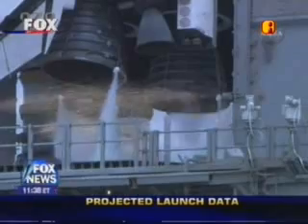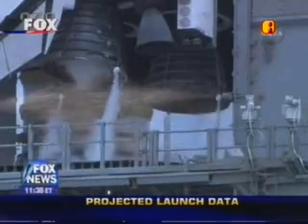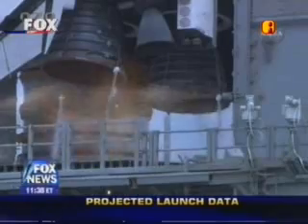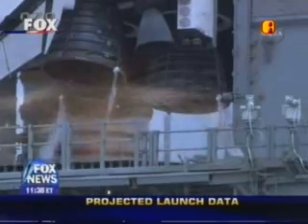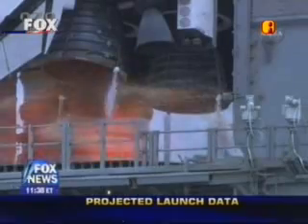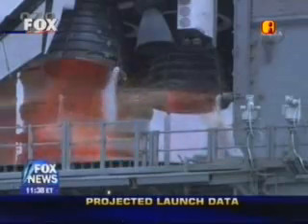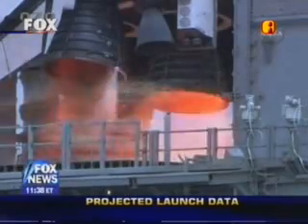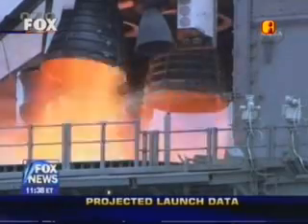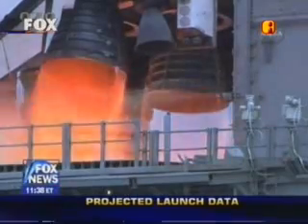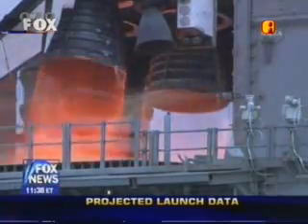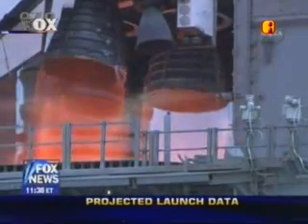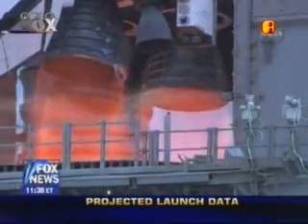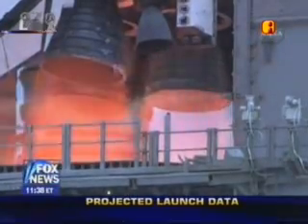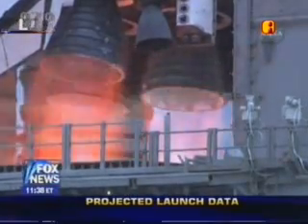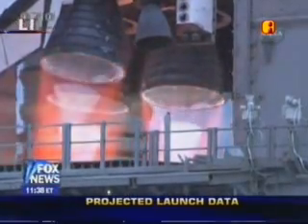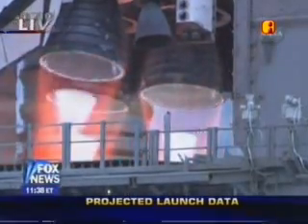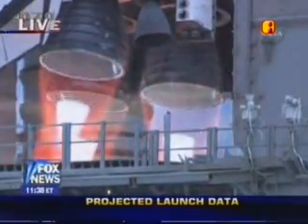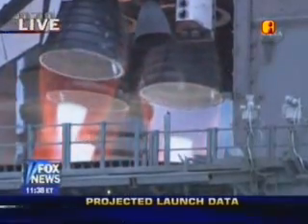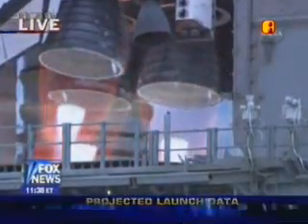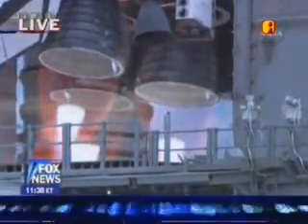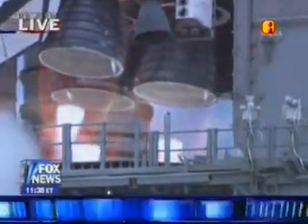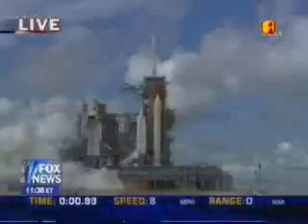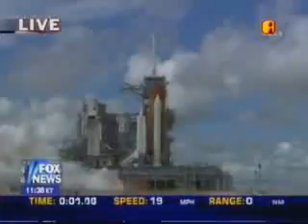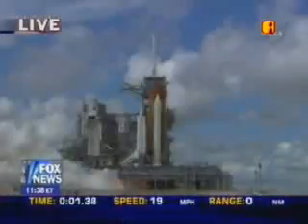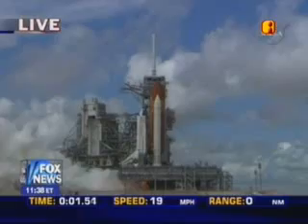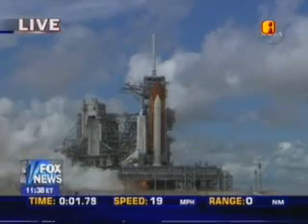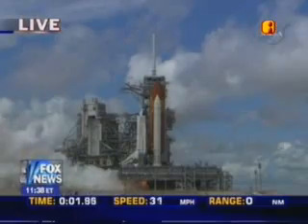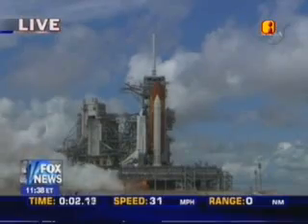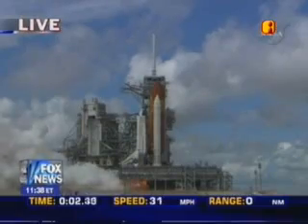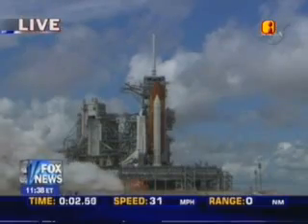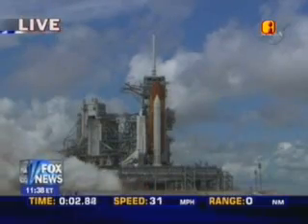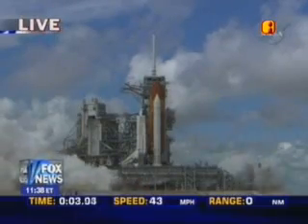We have a go for main engine start. T-minus 5, 4, 3, 2, 1.